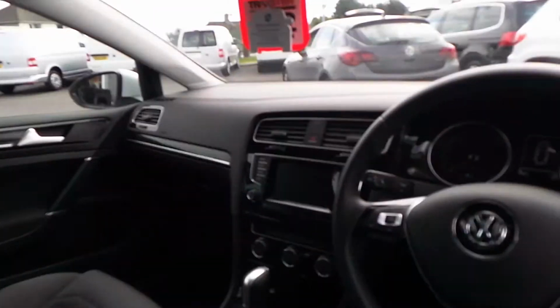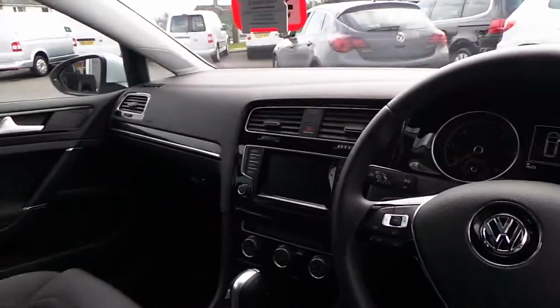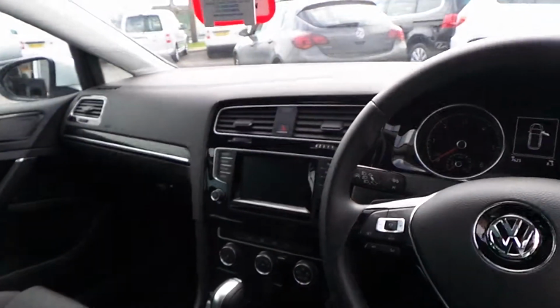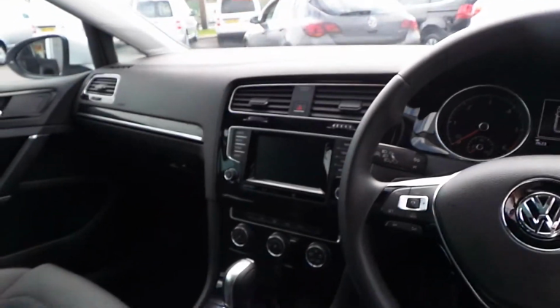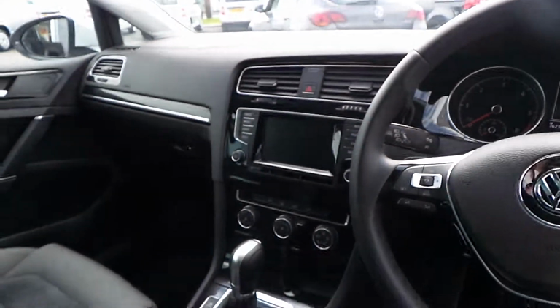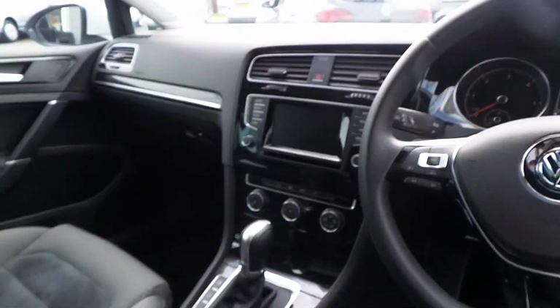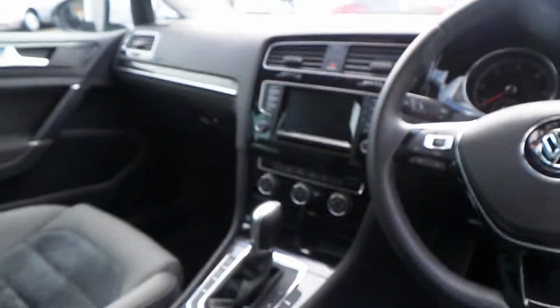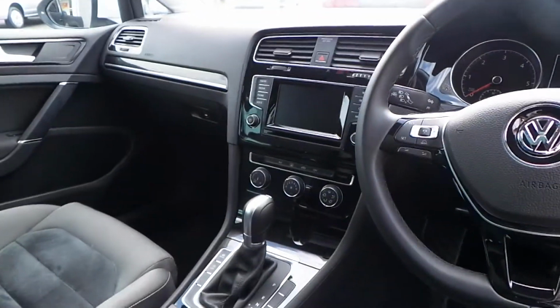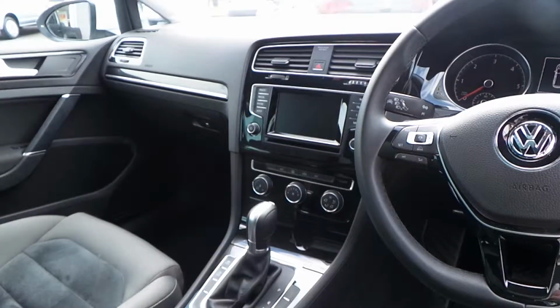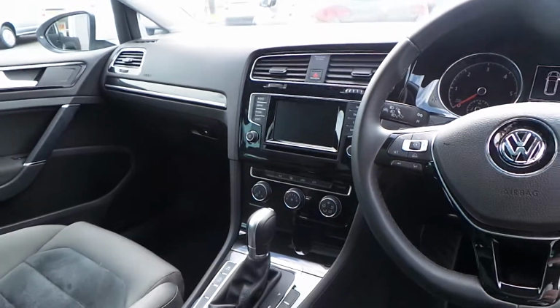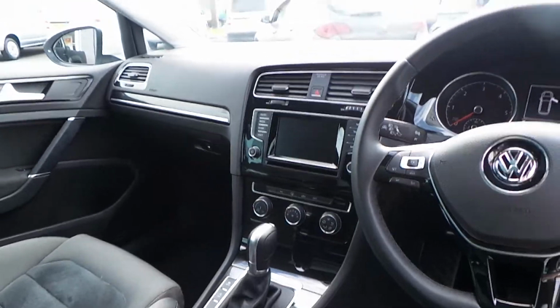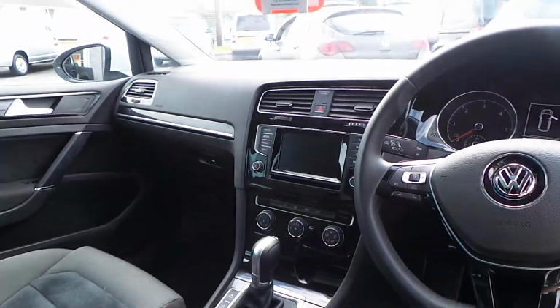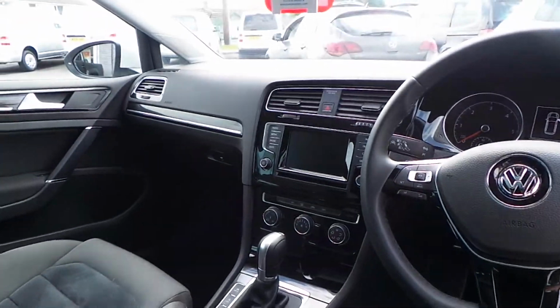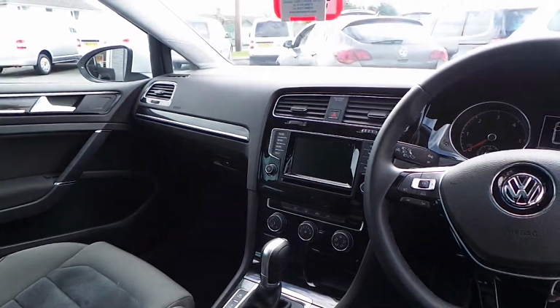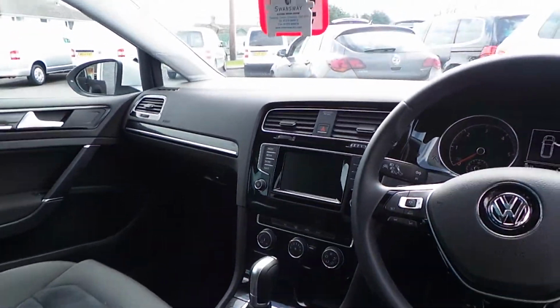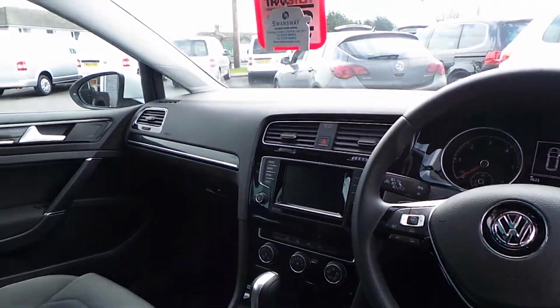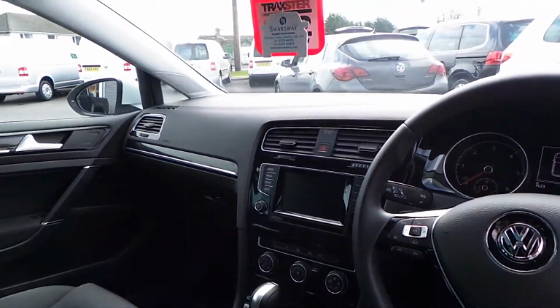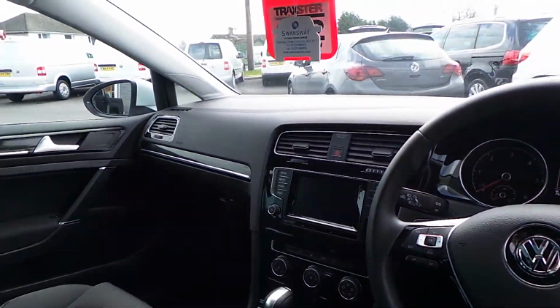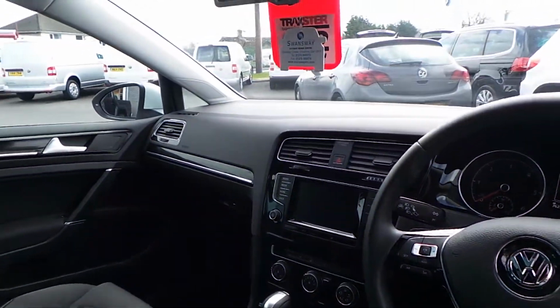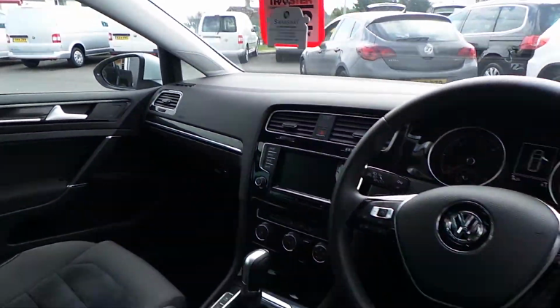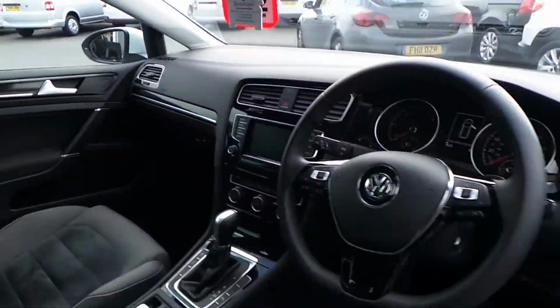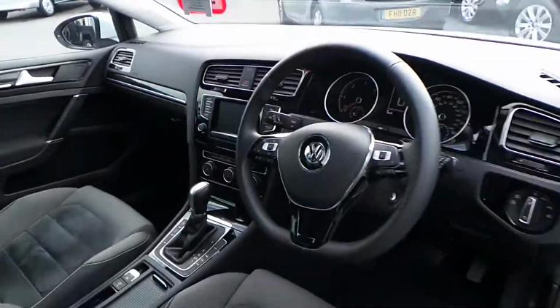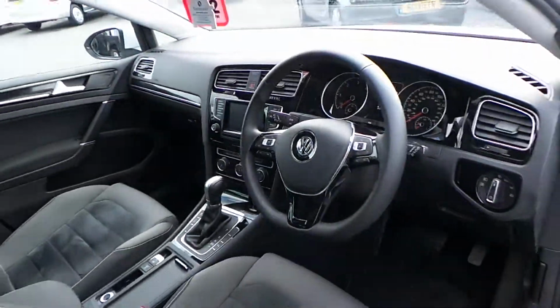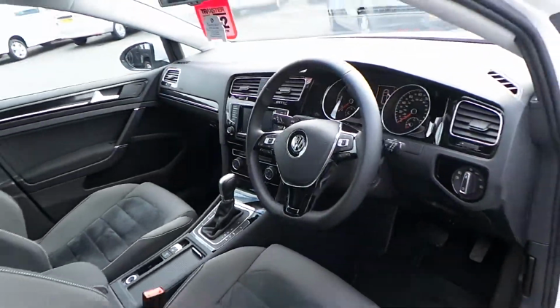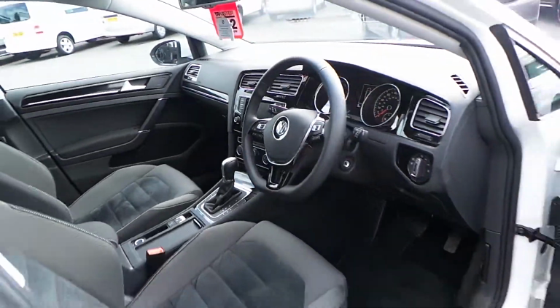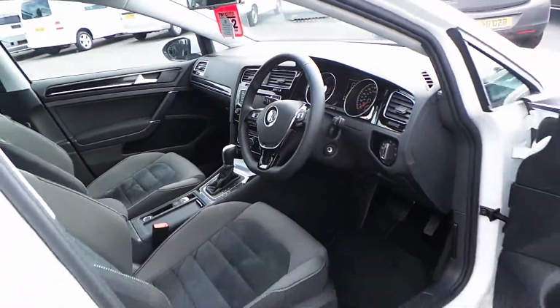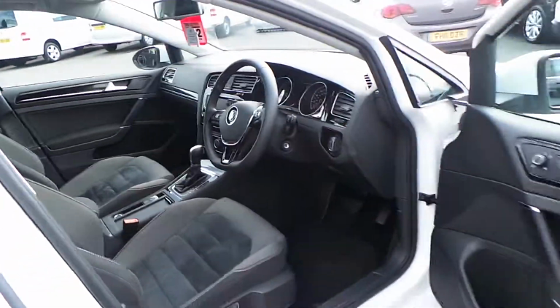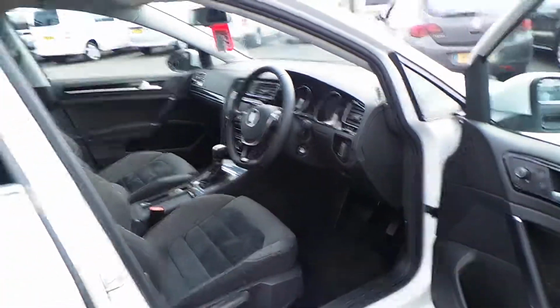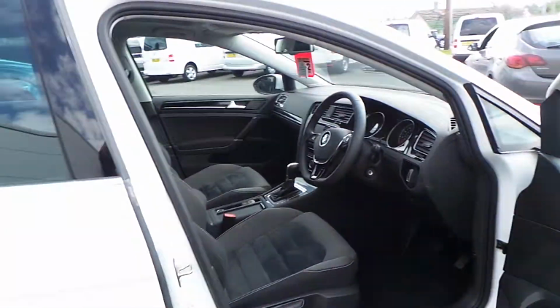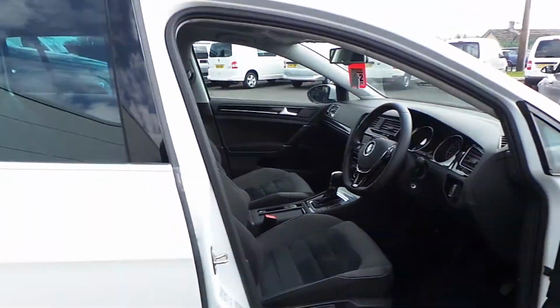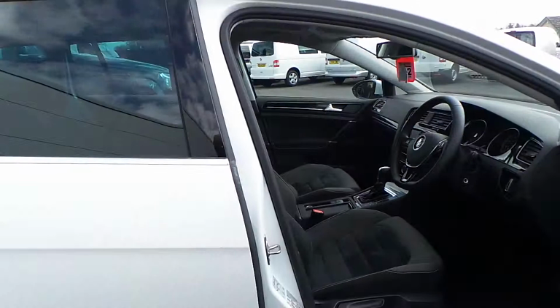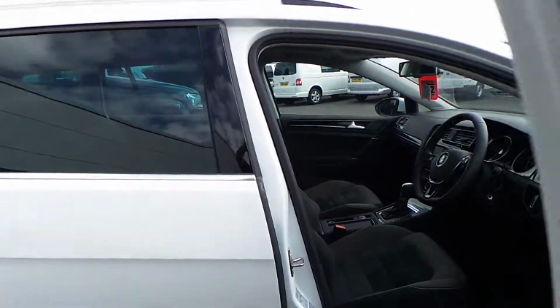Sat-nav, air conditioning, parking sensors front and rear, adaptive cruise control, and paddle shift are all standard on the car.